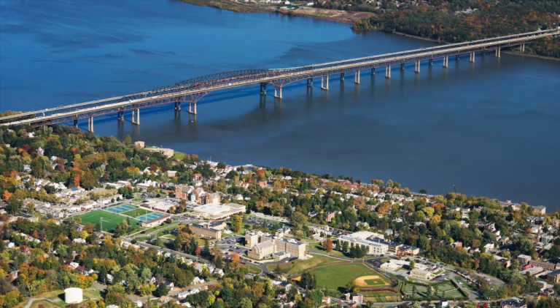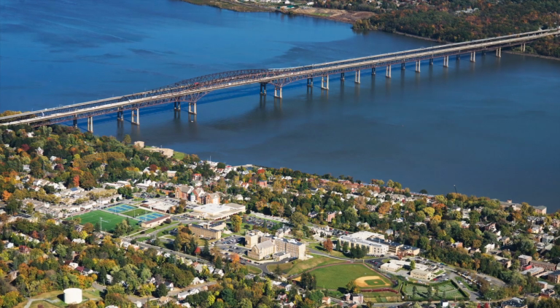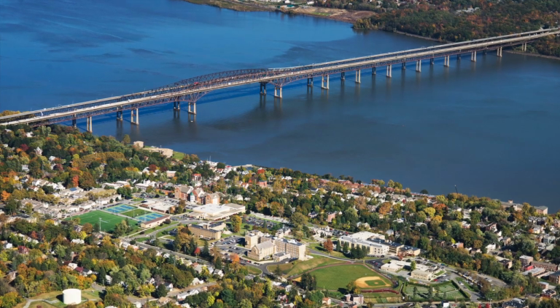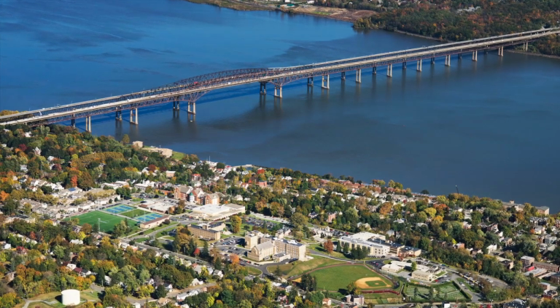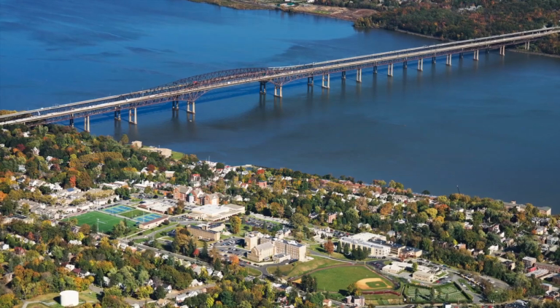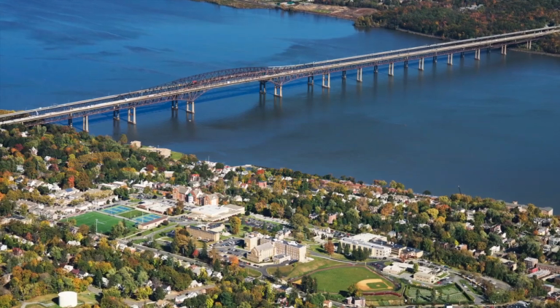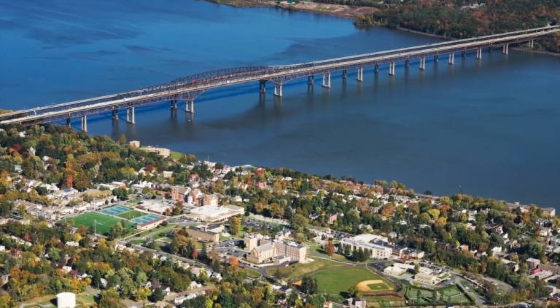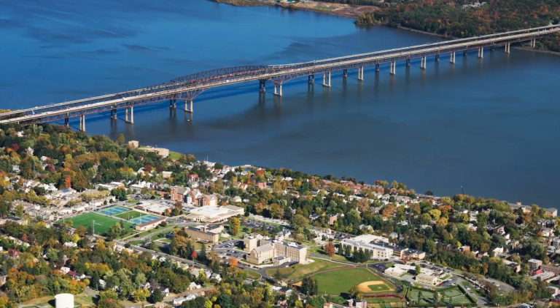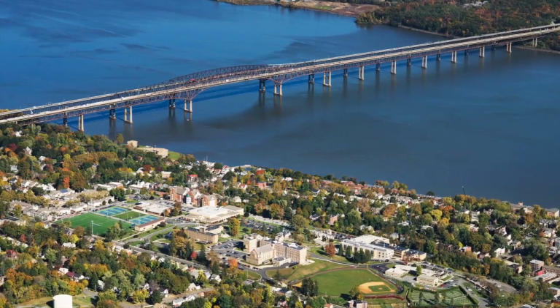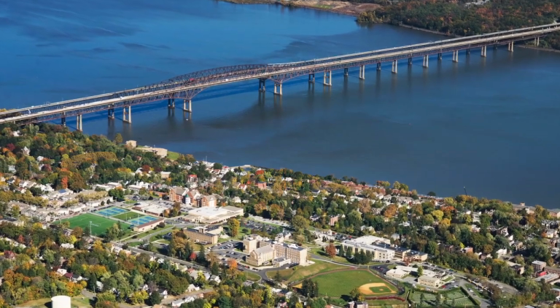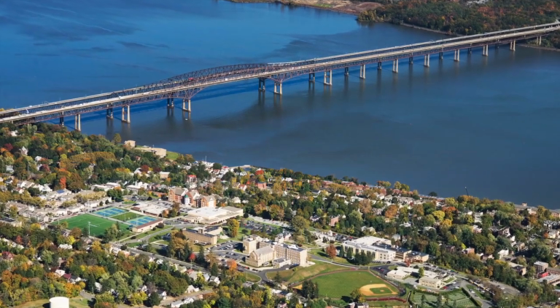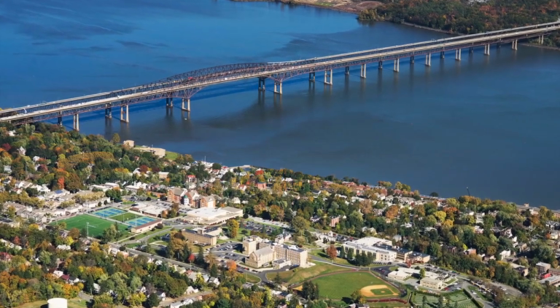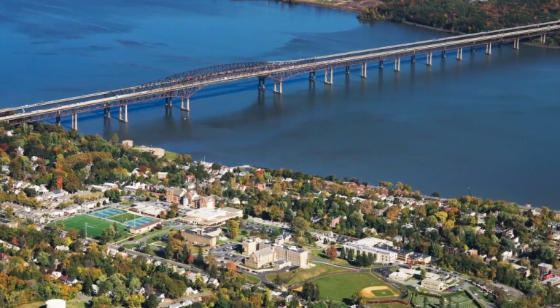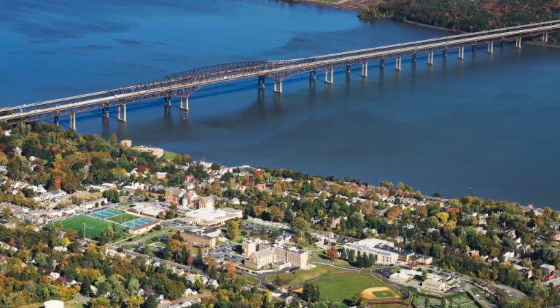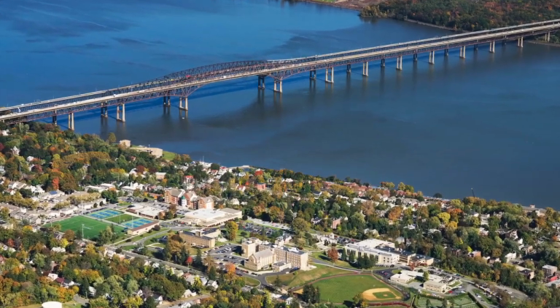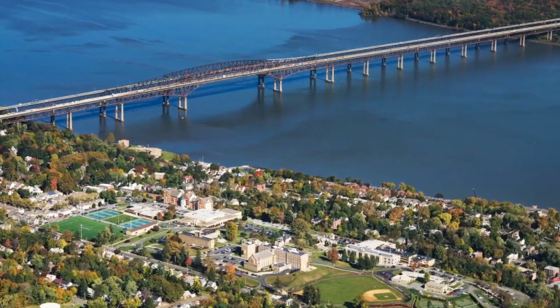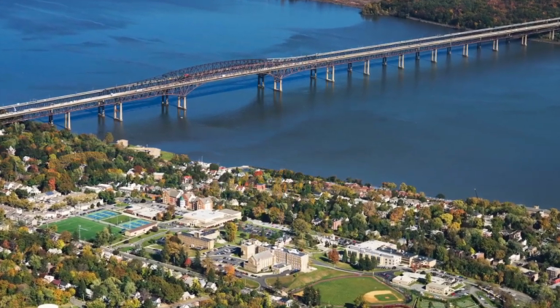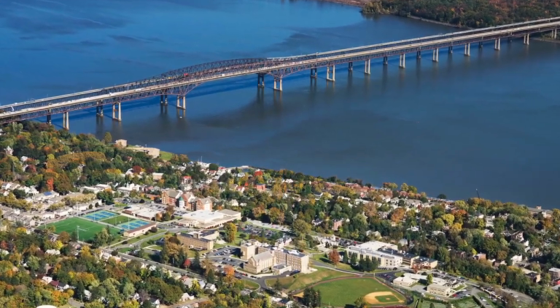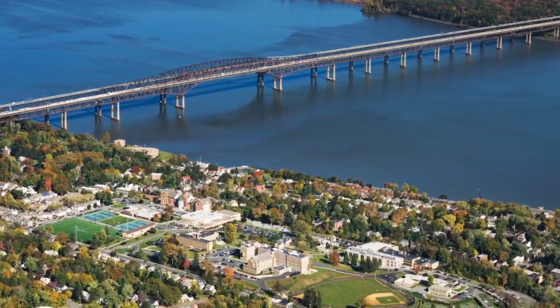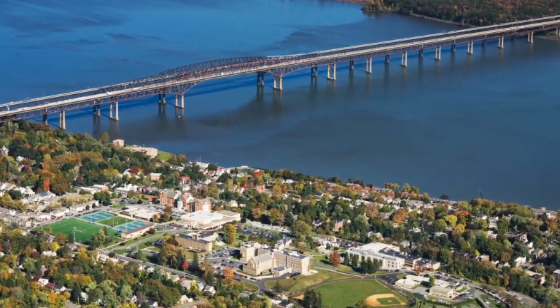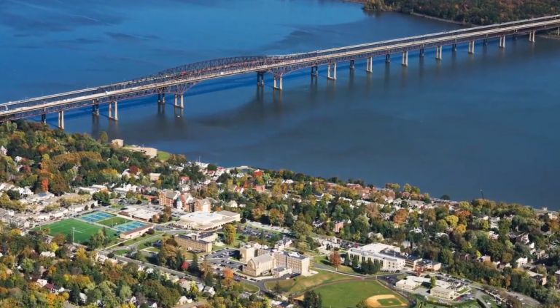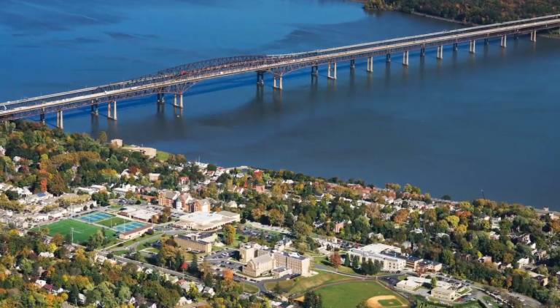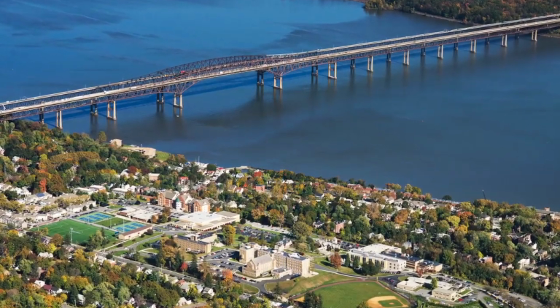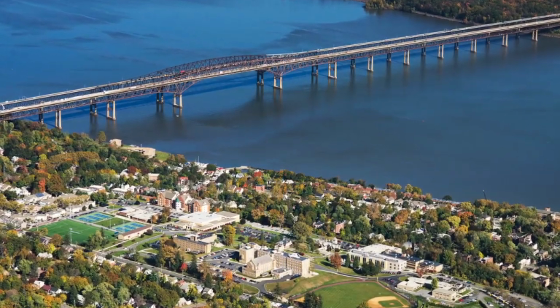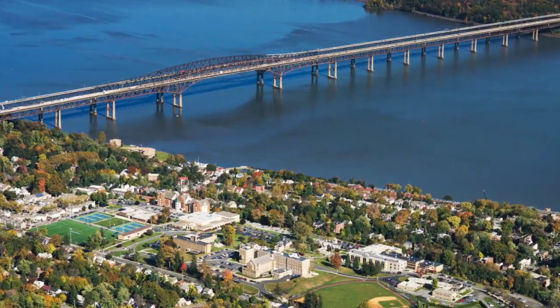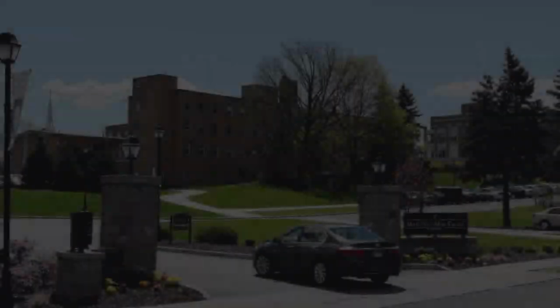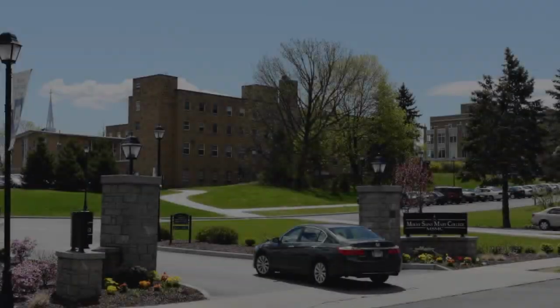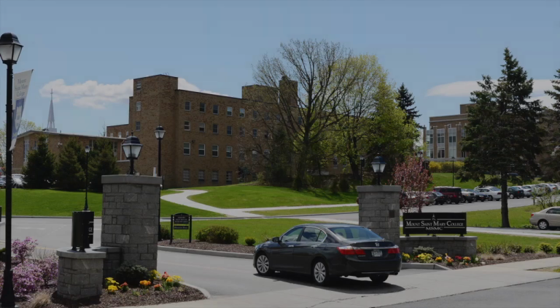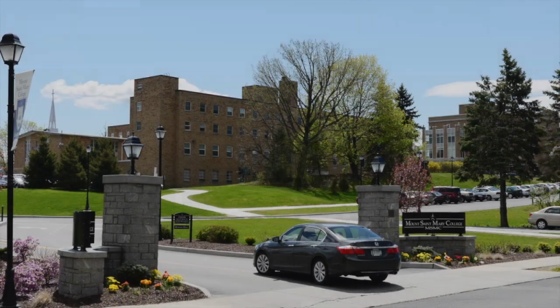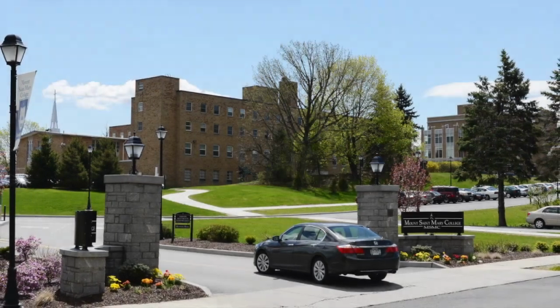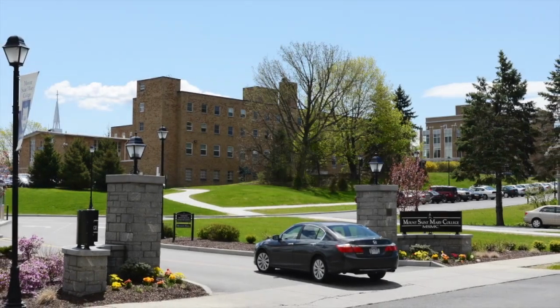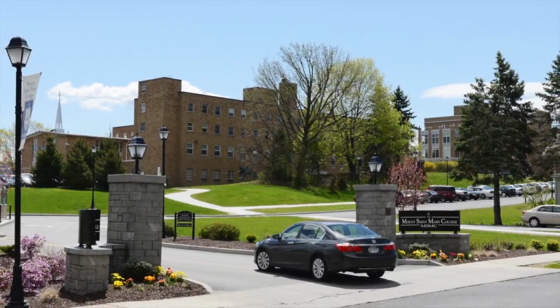Welcome to Mount St. Mary College's orientation for adult students. We'll begin this virtual tour at the main entrance to campus.